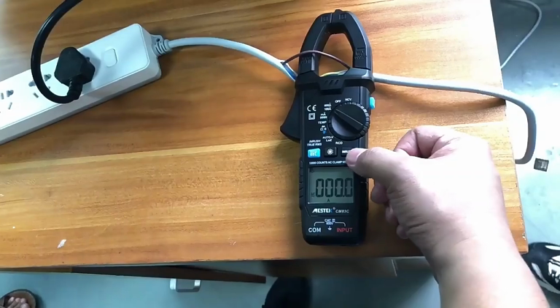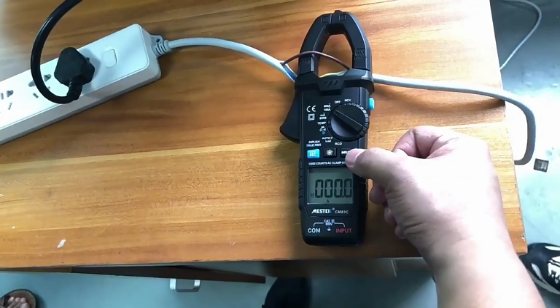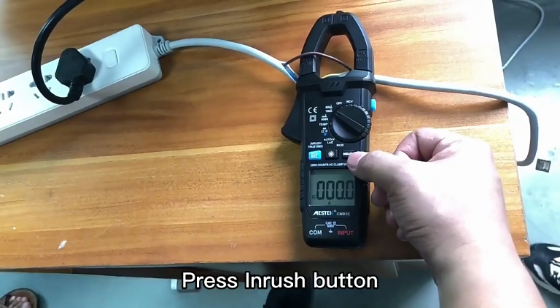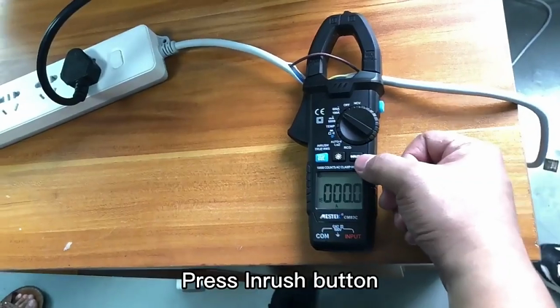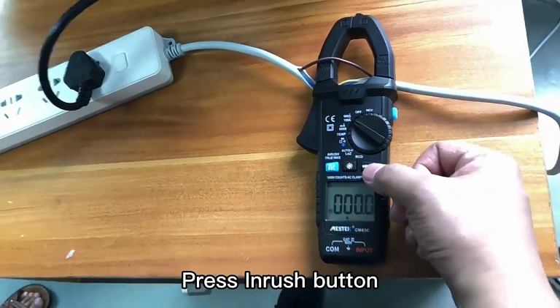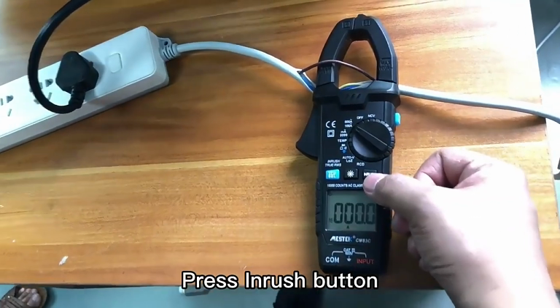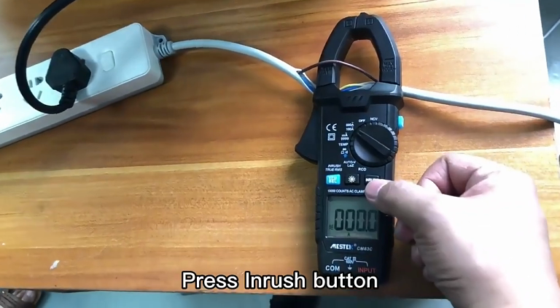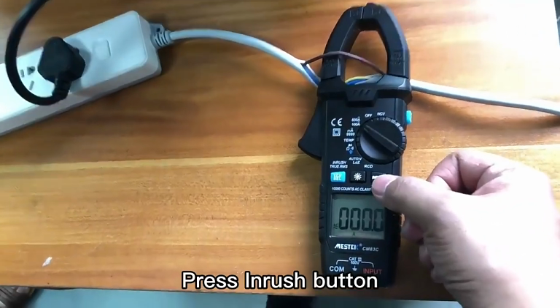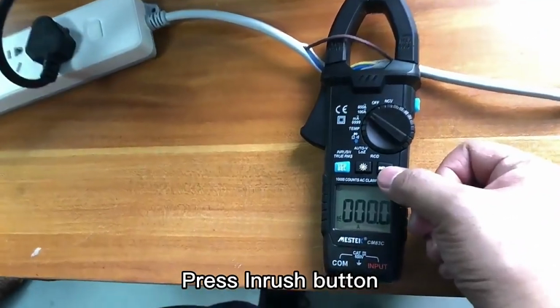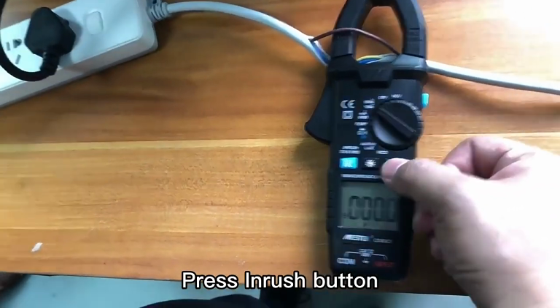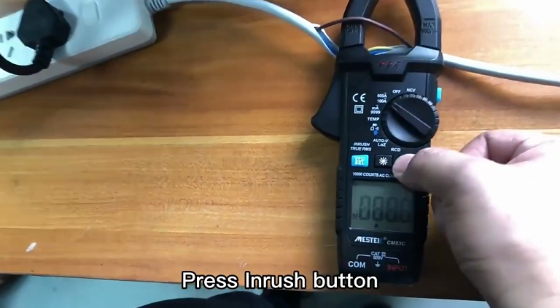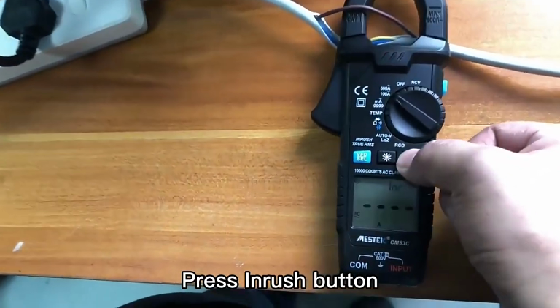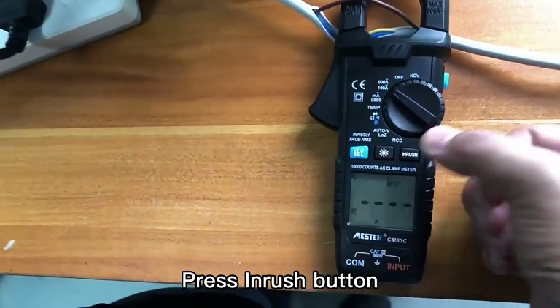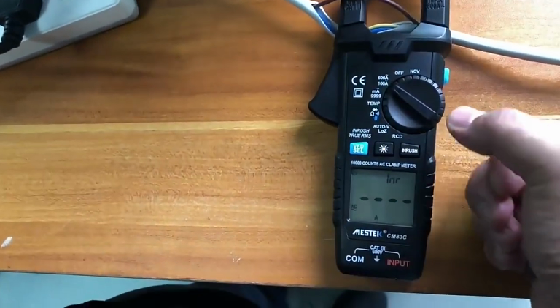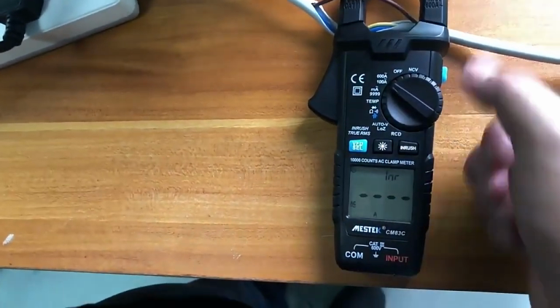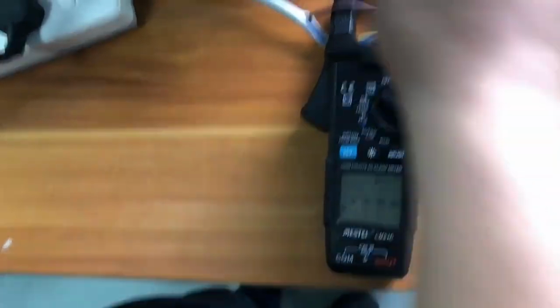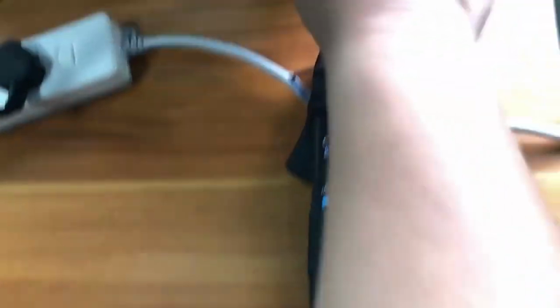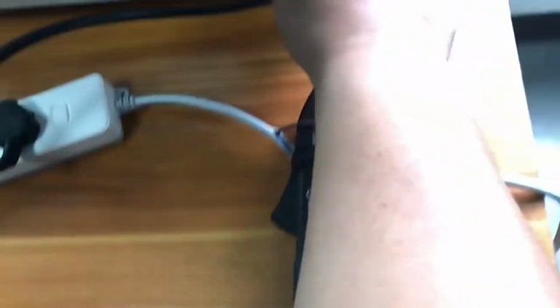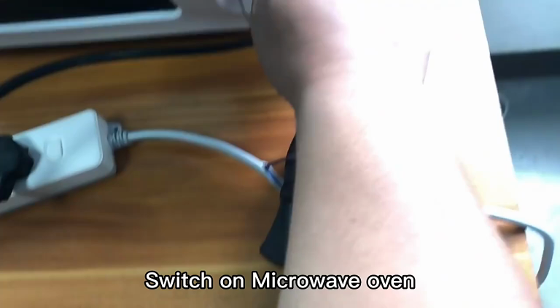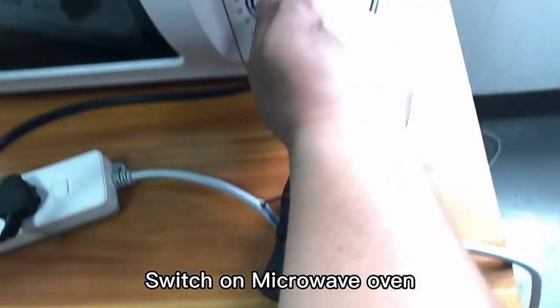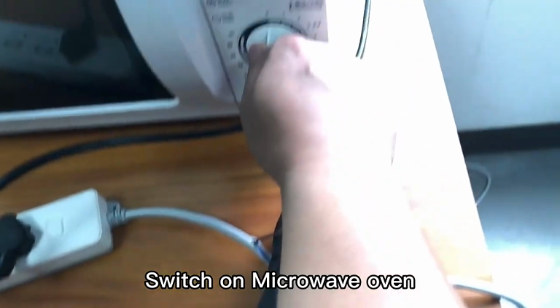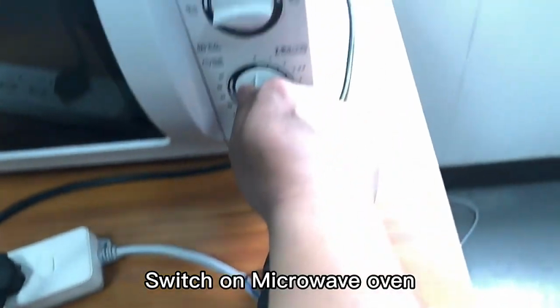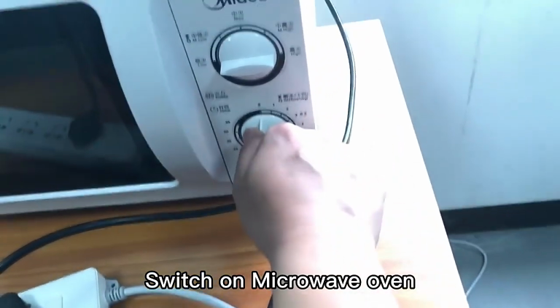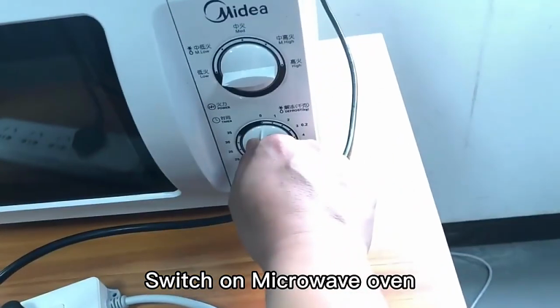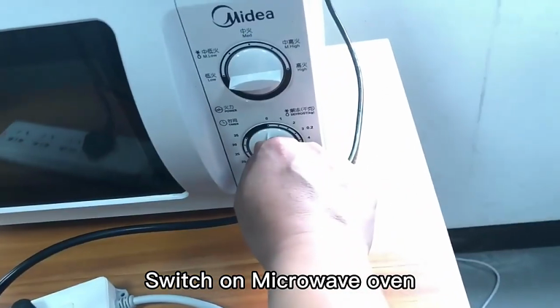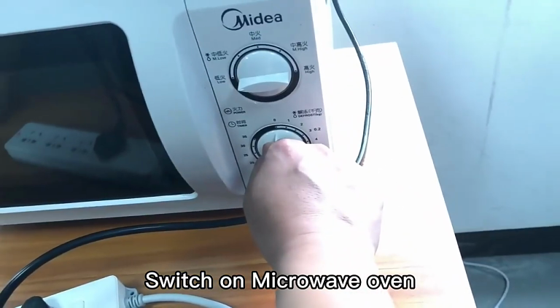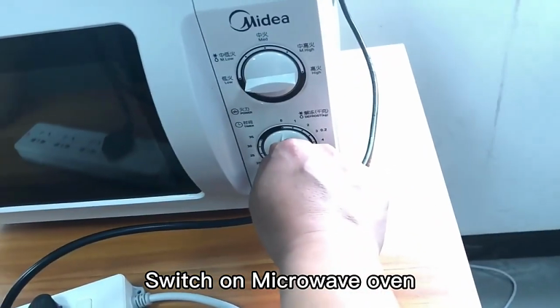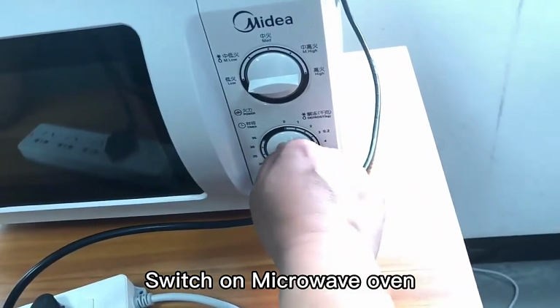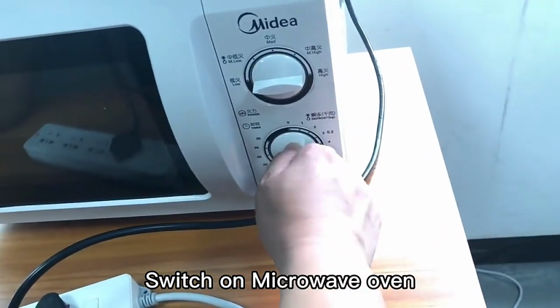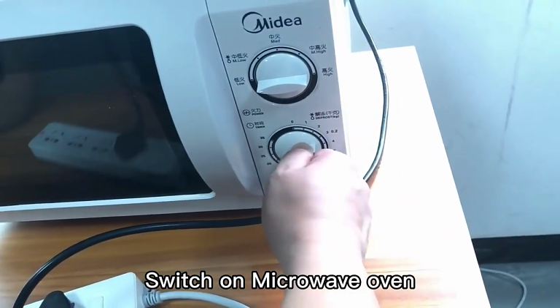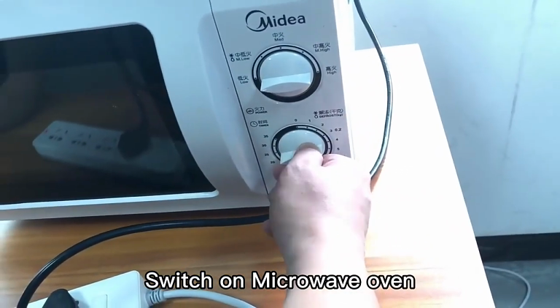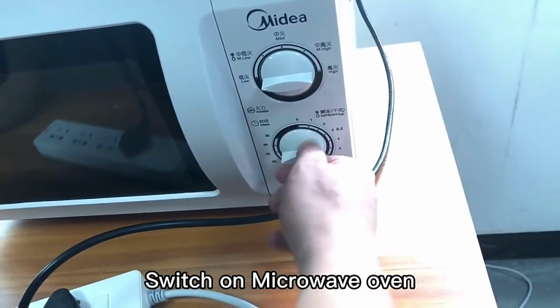Press the INRUSH button to measure inrush current. Switch on the microwave oven to demonstrate this function.